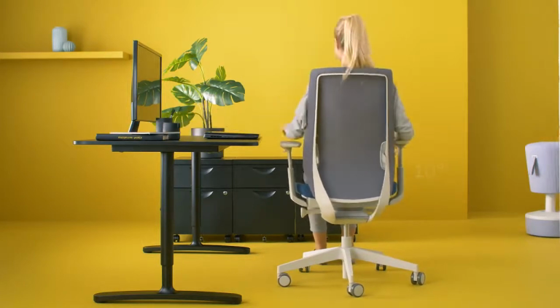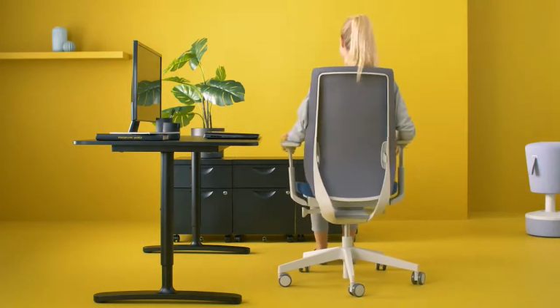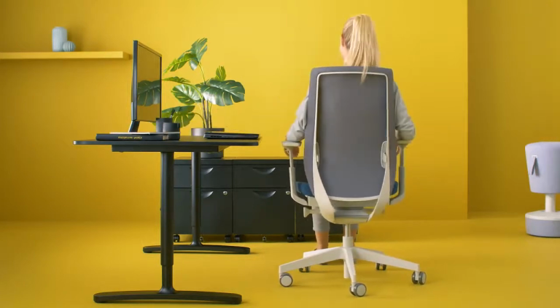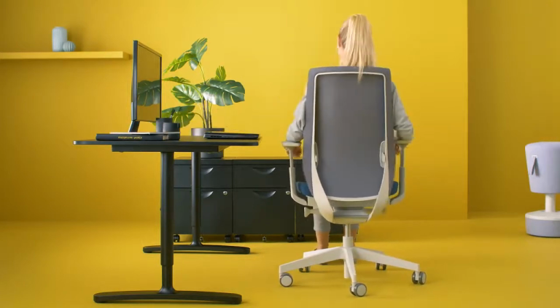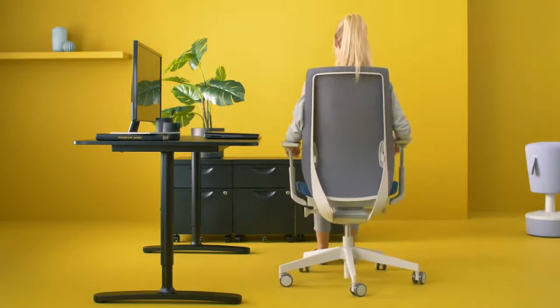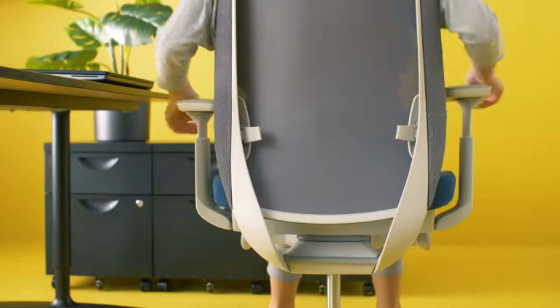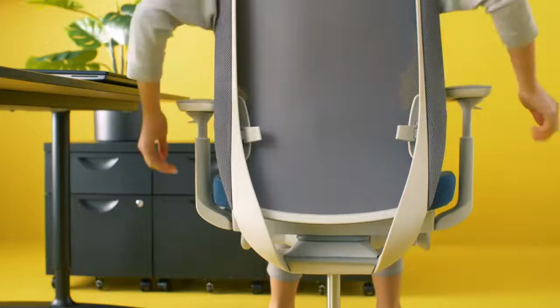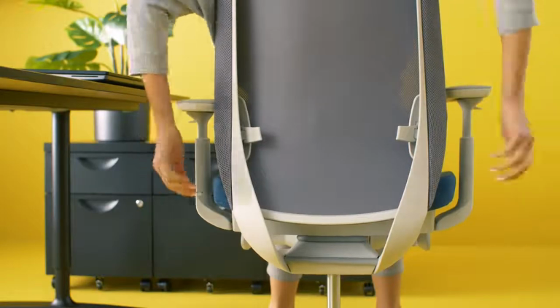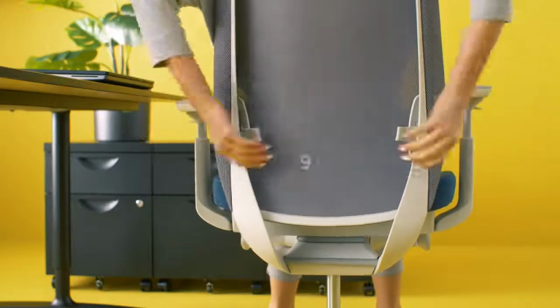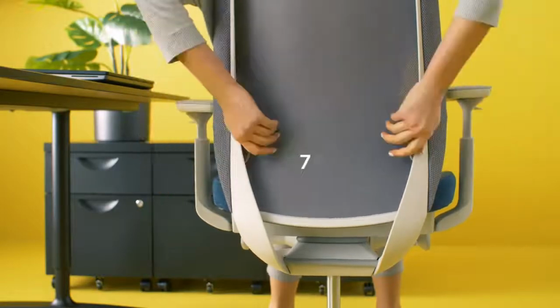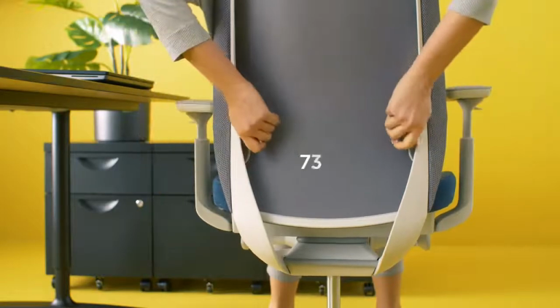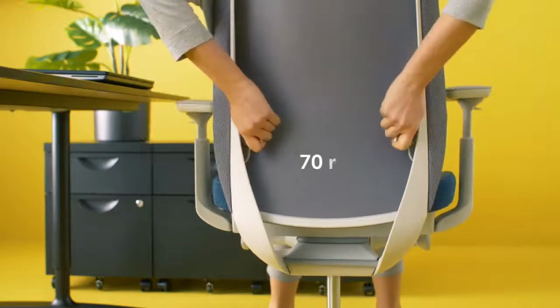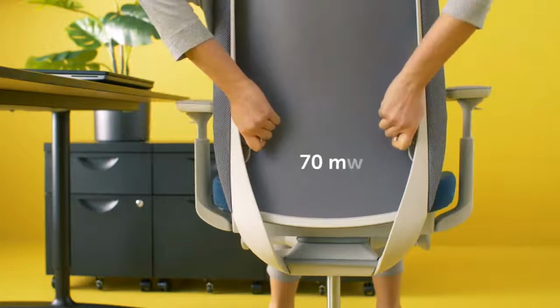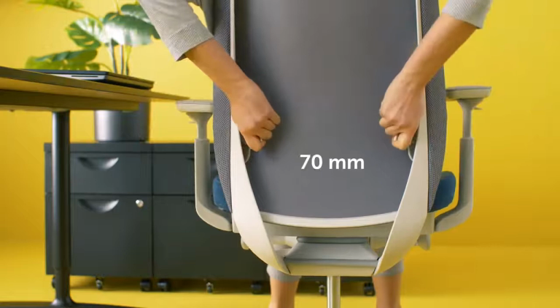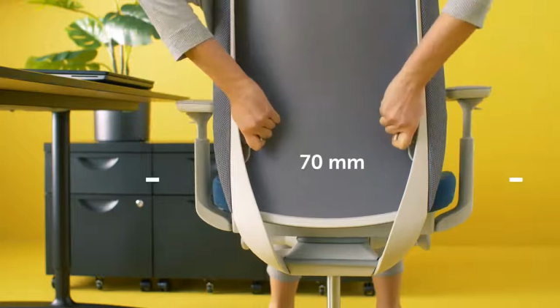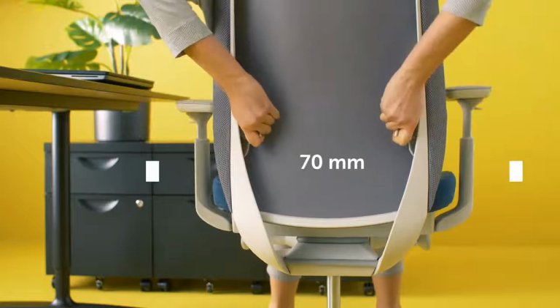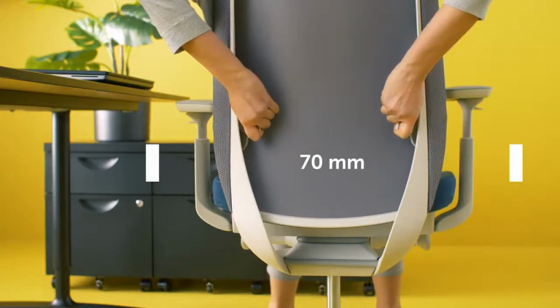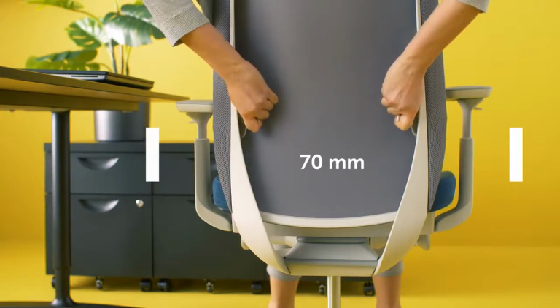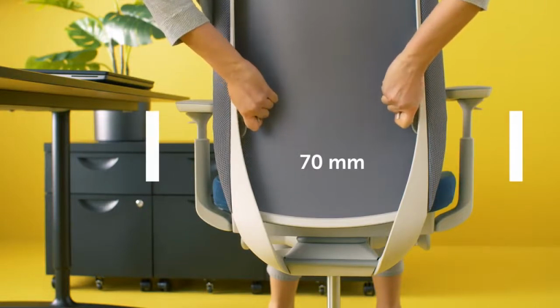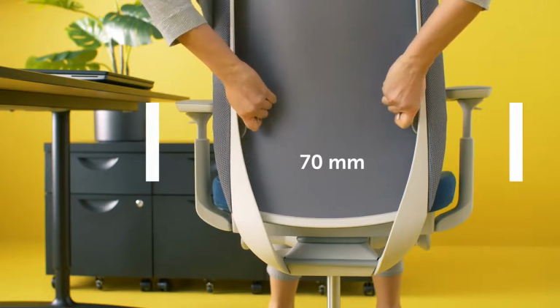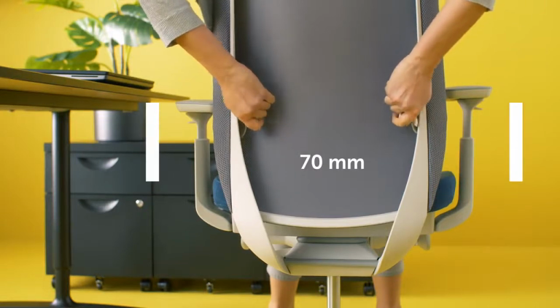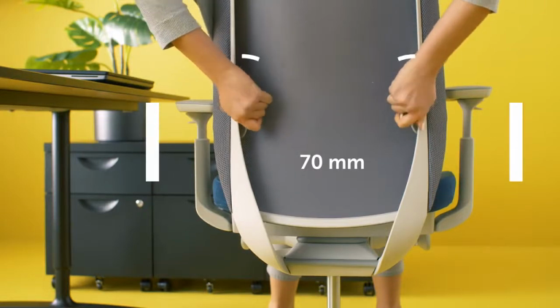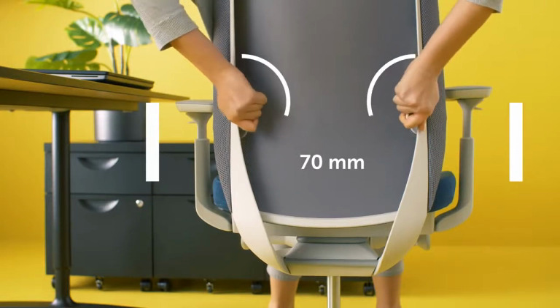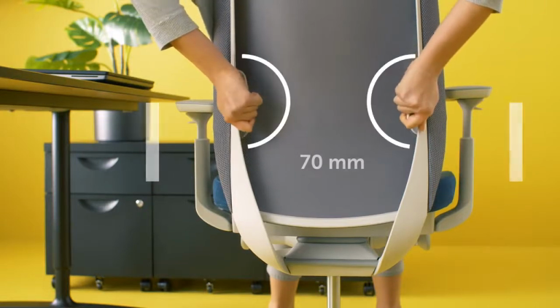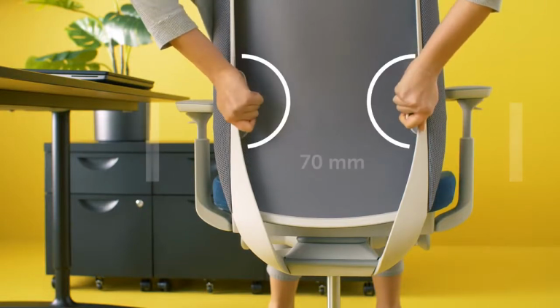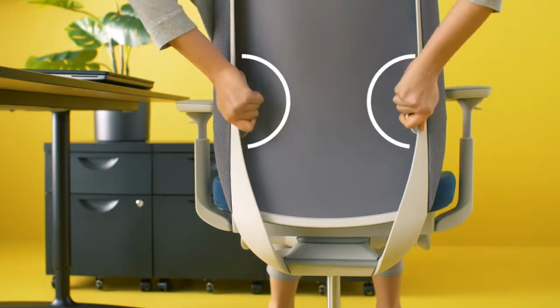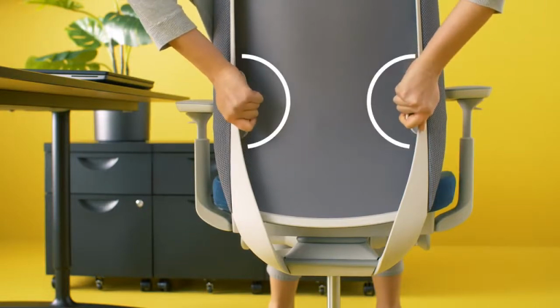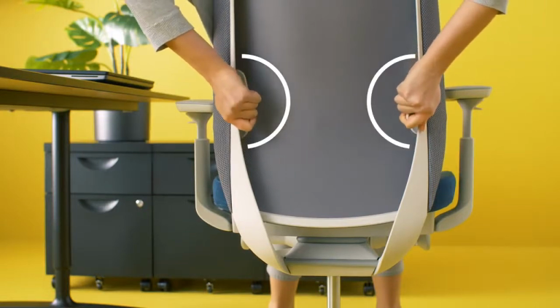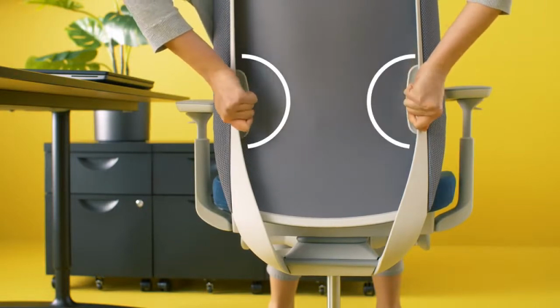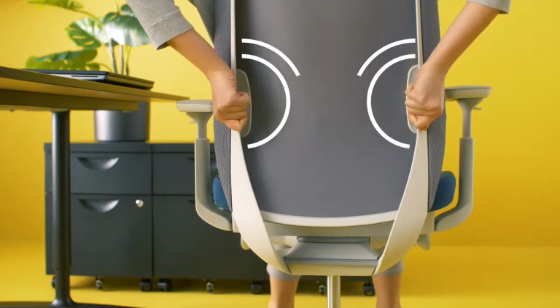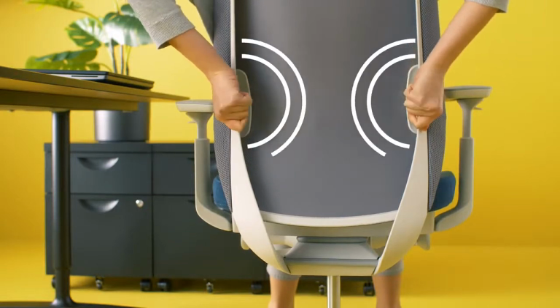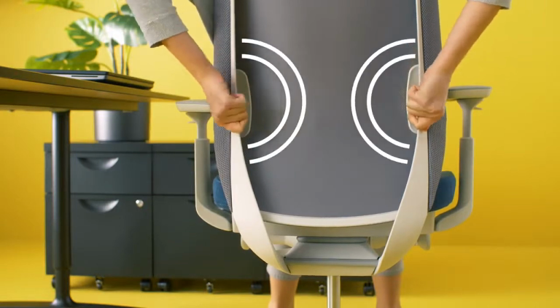Now, the low back. The lumbar part needs to be supported and adjusted.